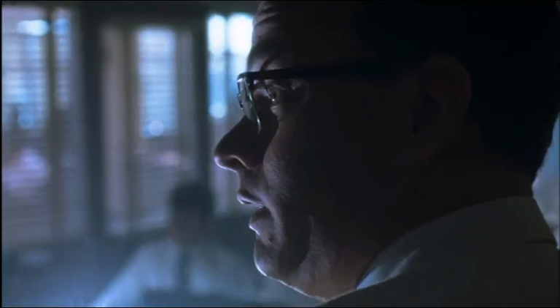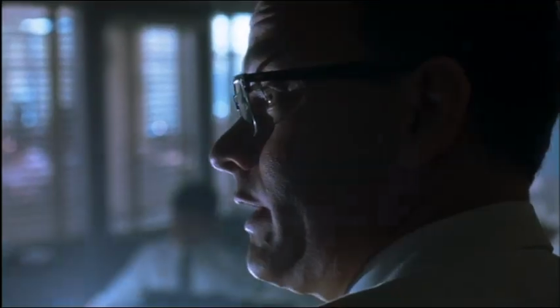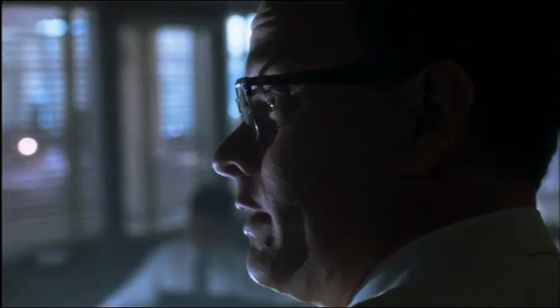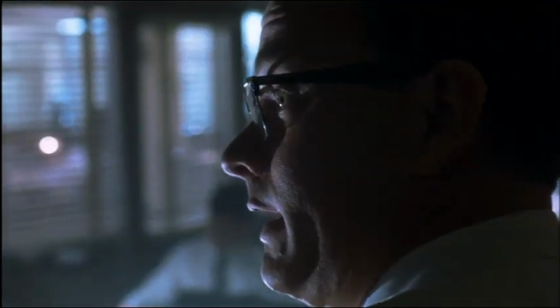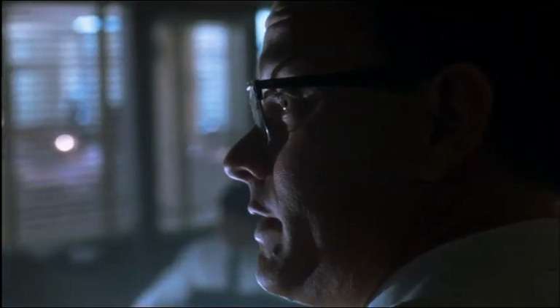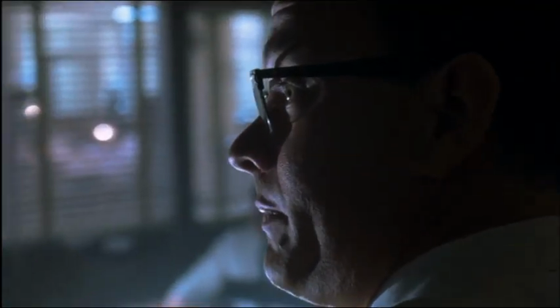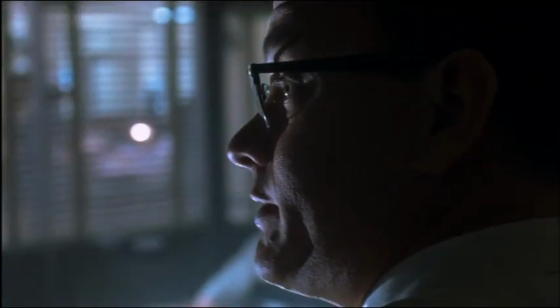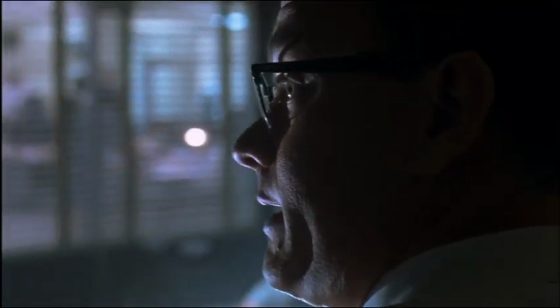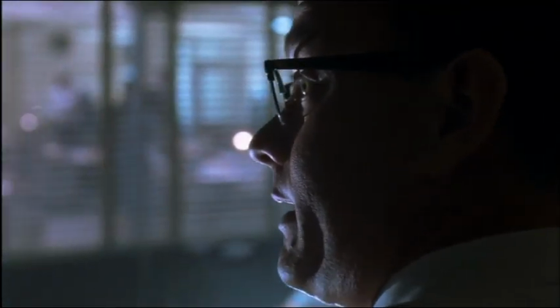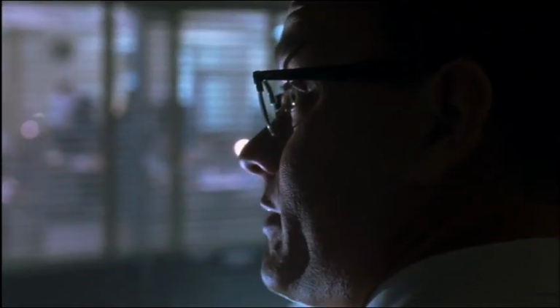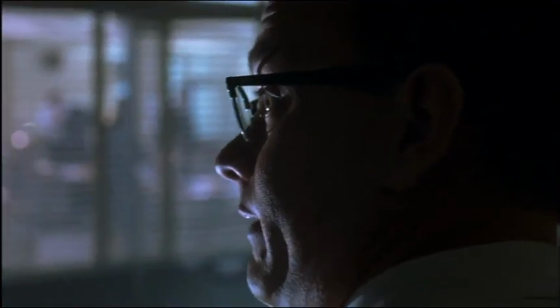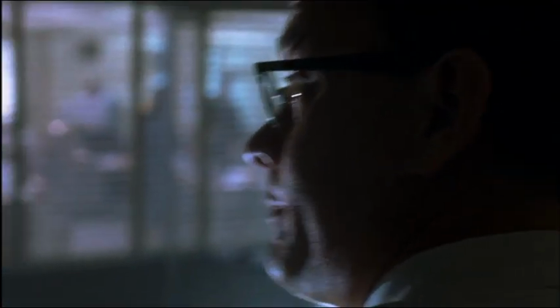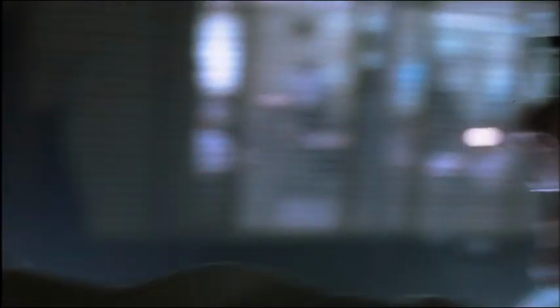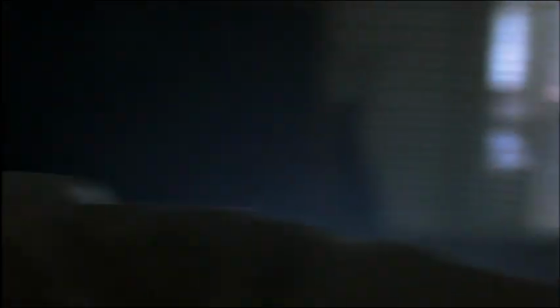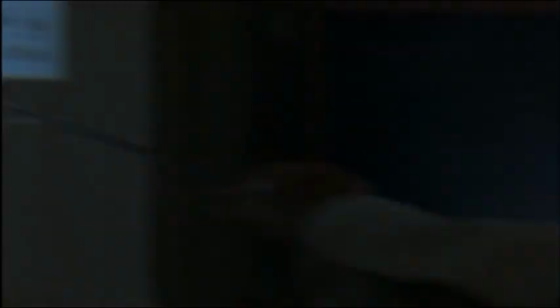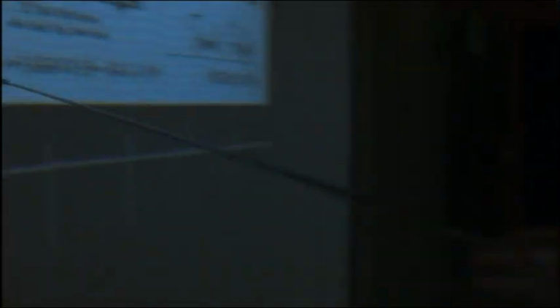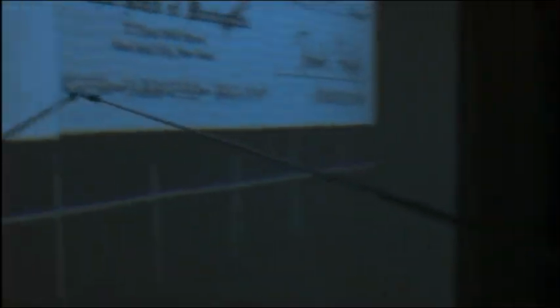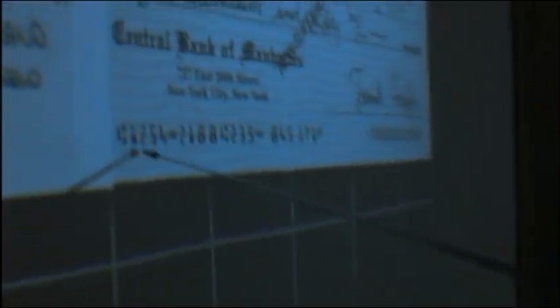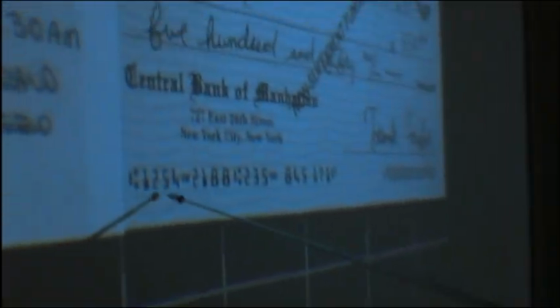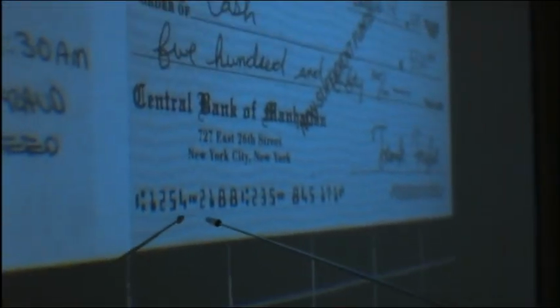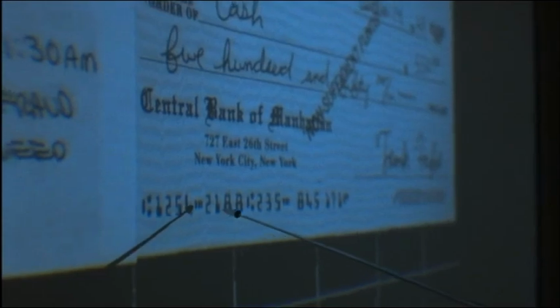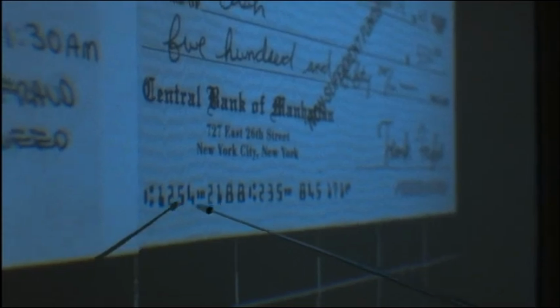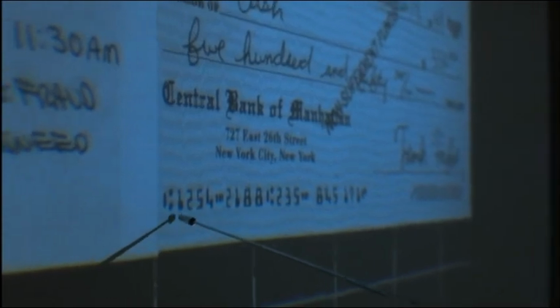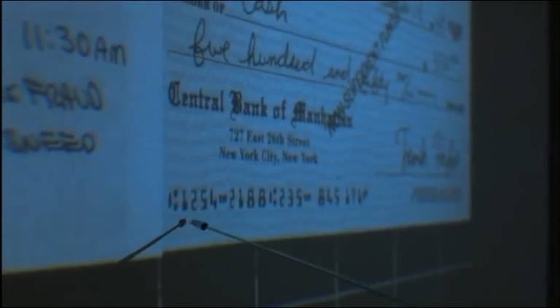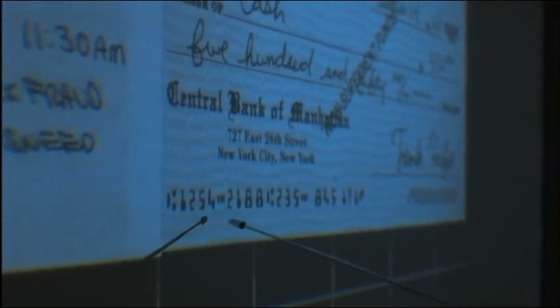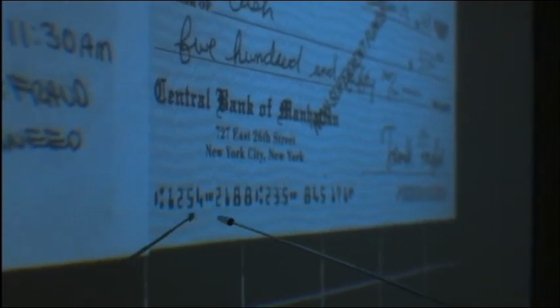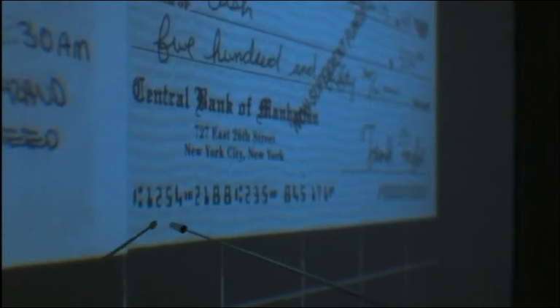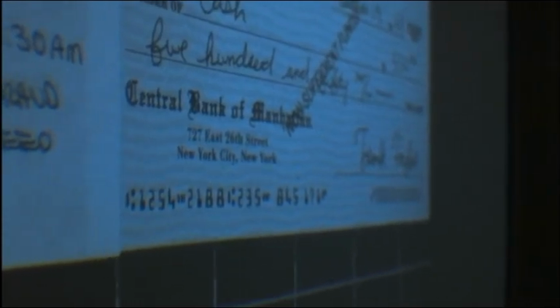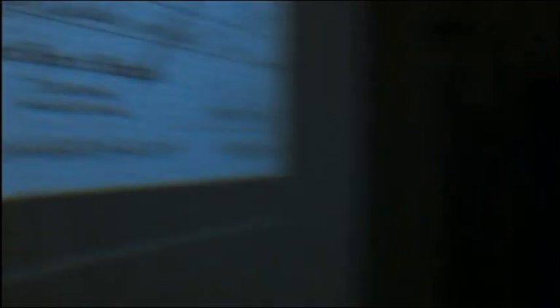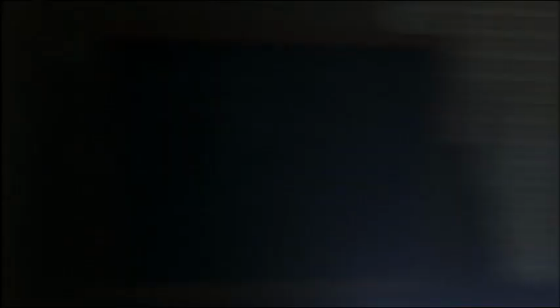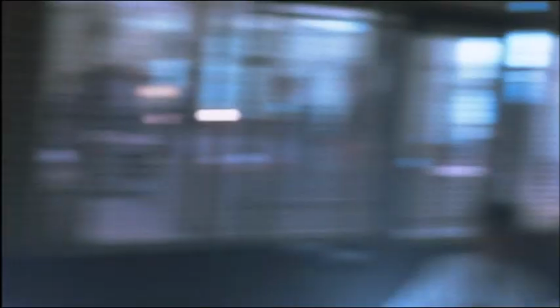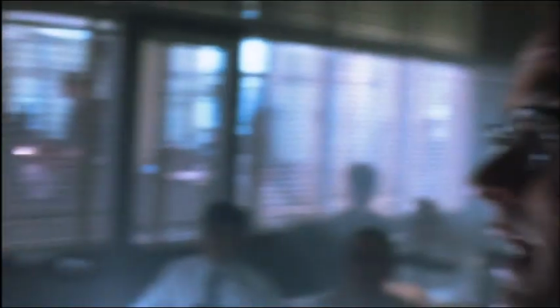What he's doing is he's opening checking accounts at various banks, and then changing the MICR routing numbers at the bottom of those checks.